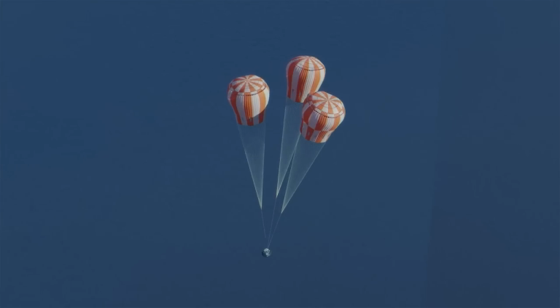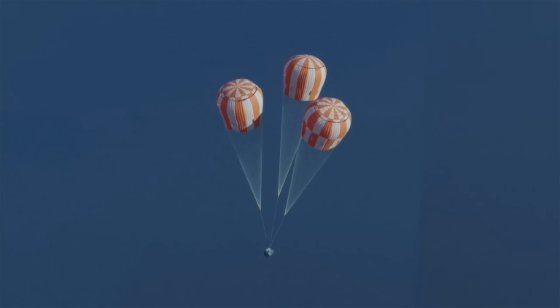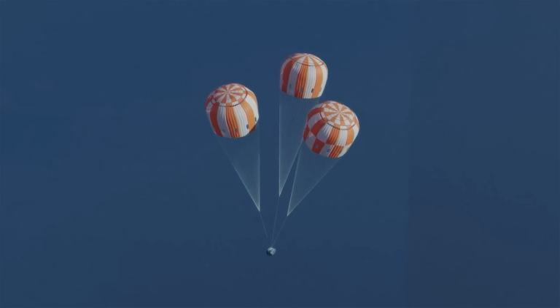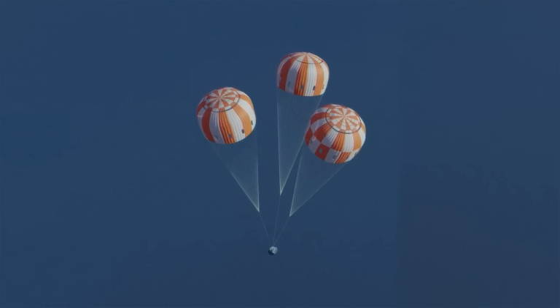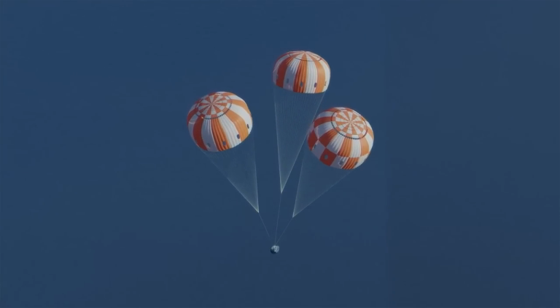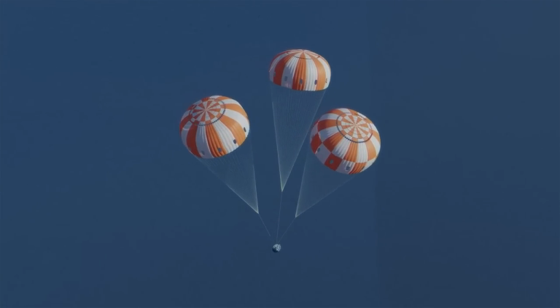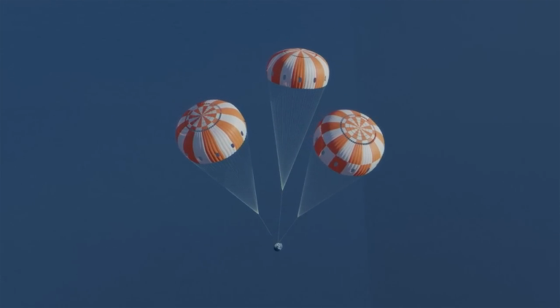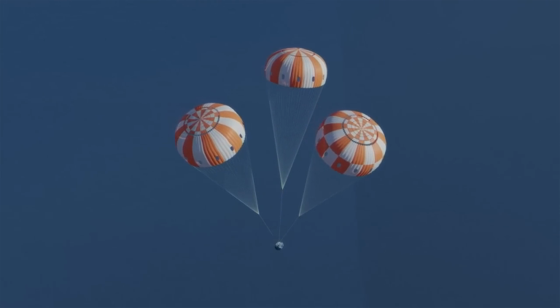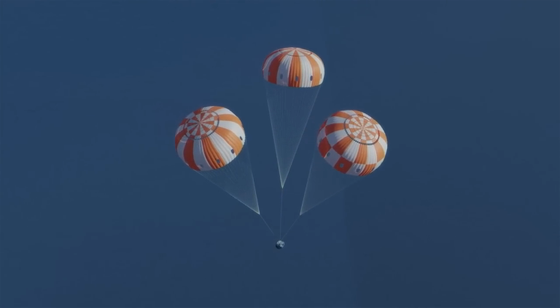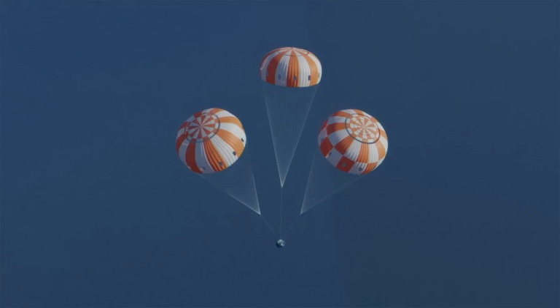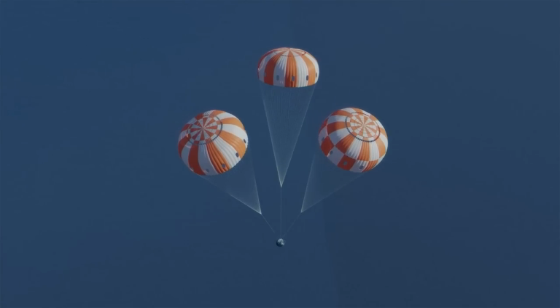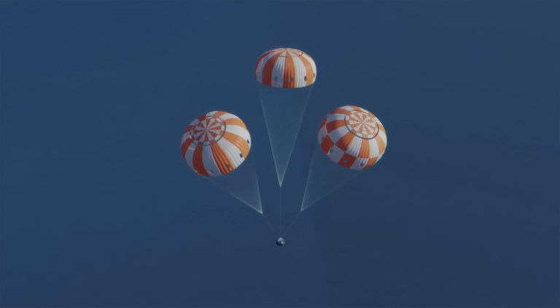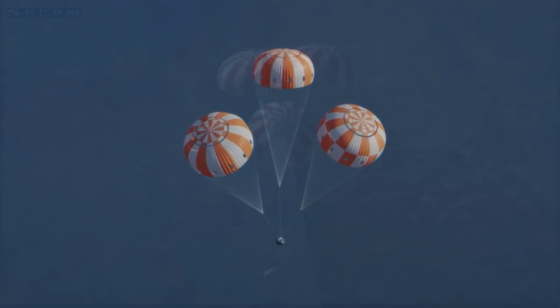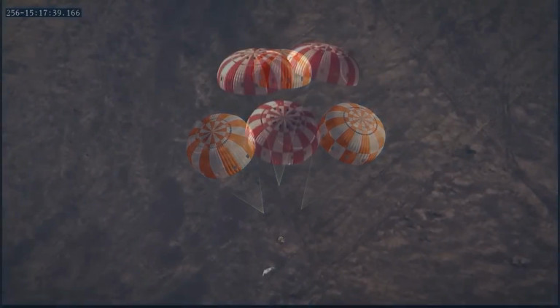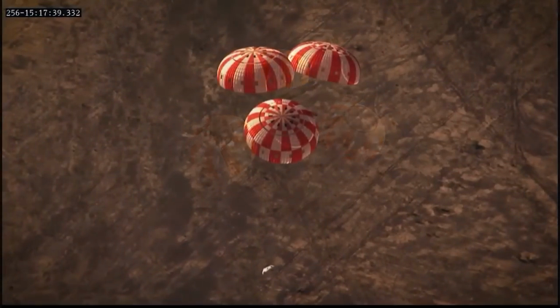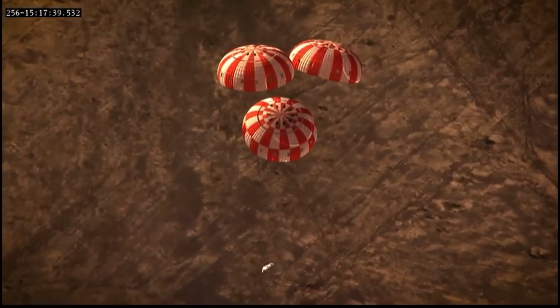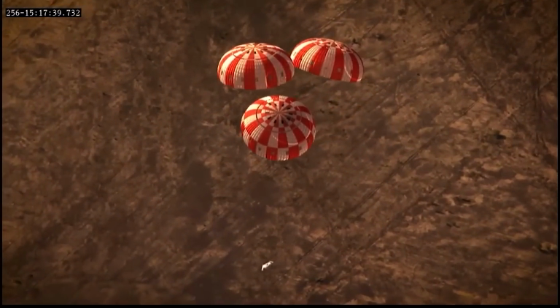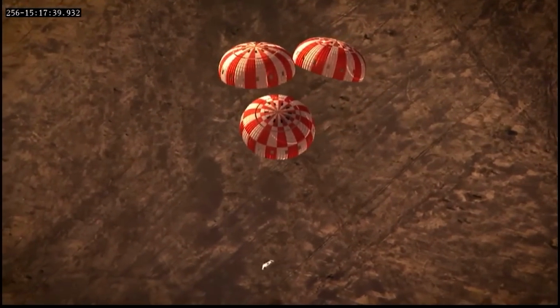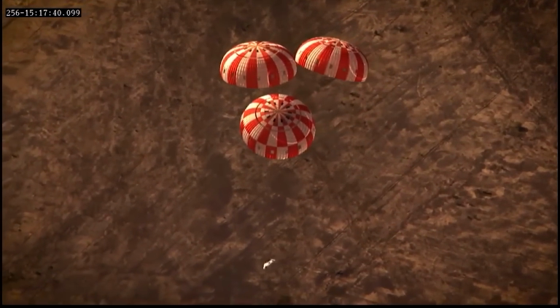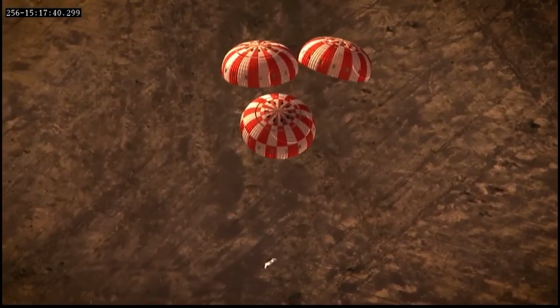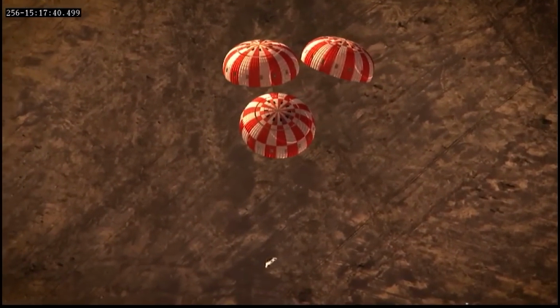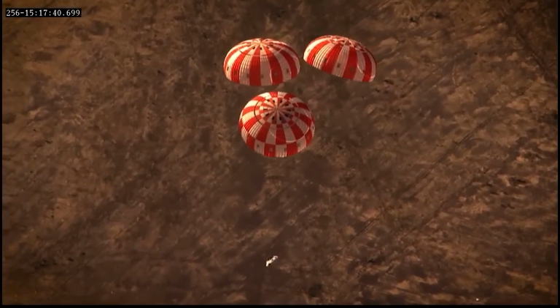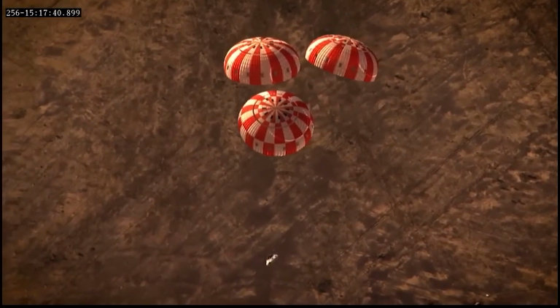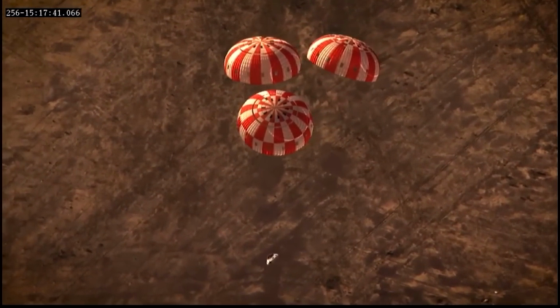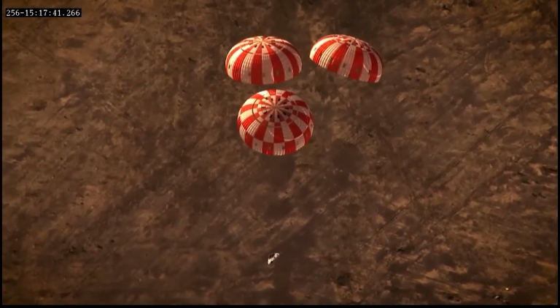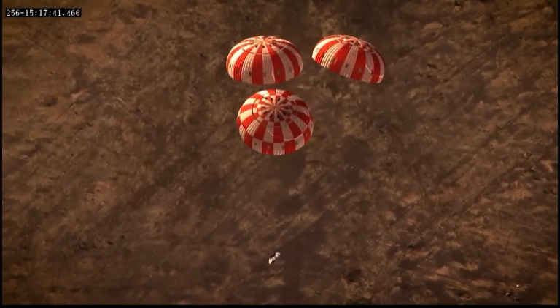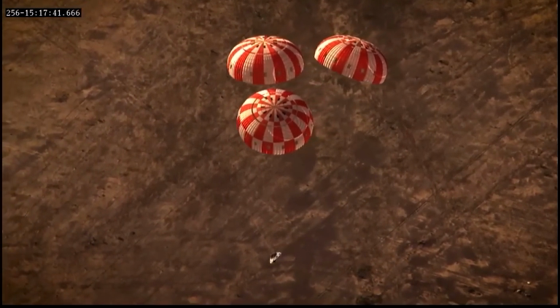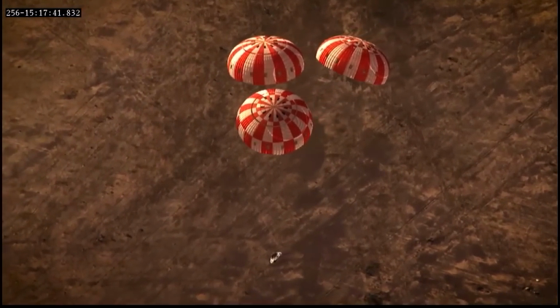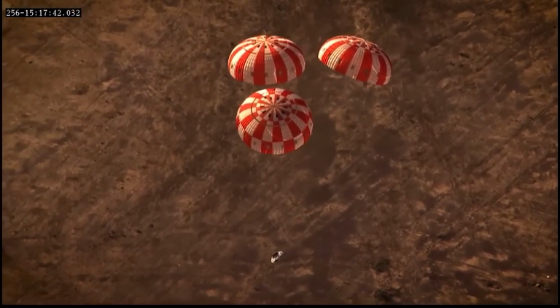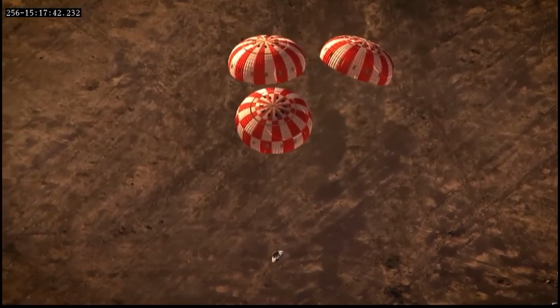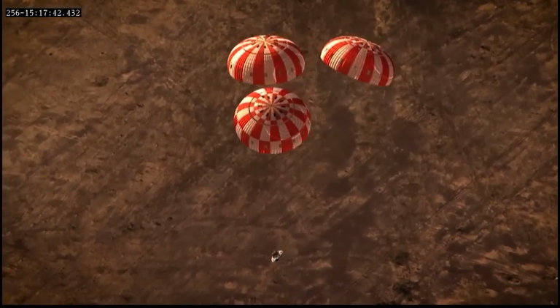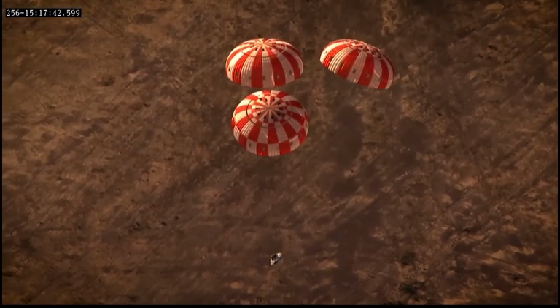Our parachutes are larger because we have more energy to take out of the system, and our parachutes are stronger.